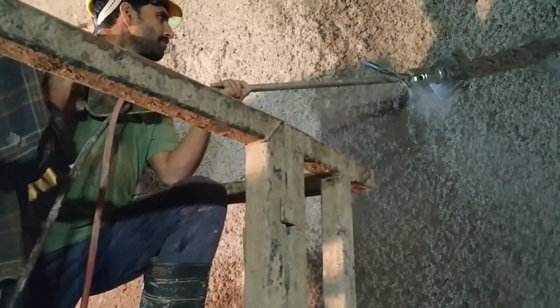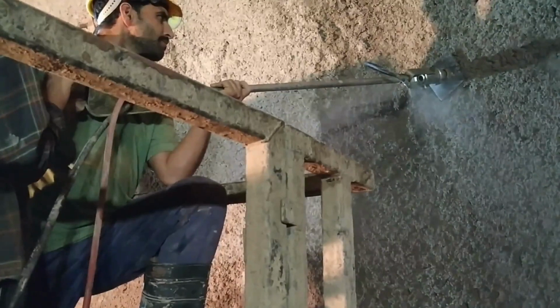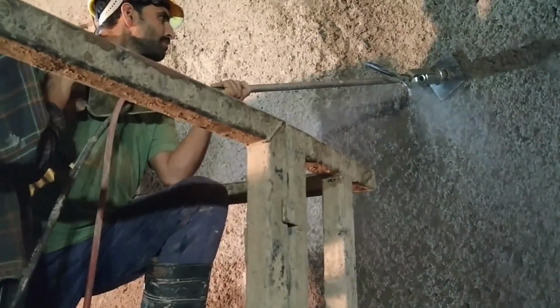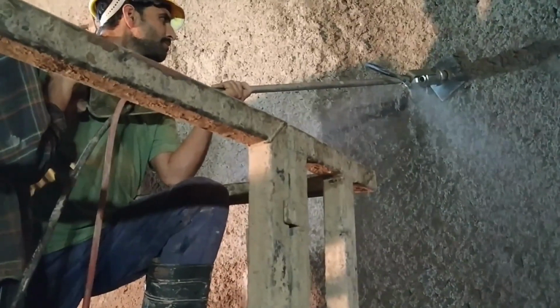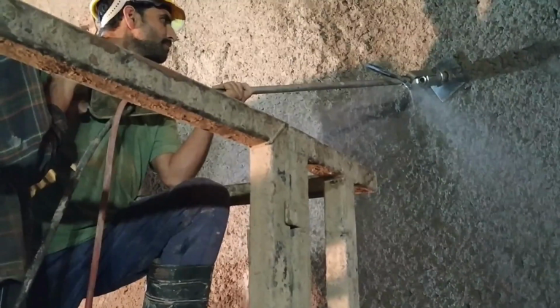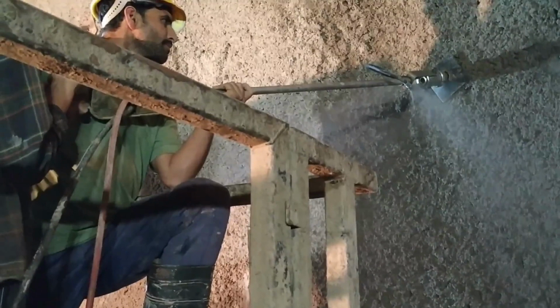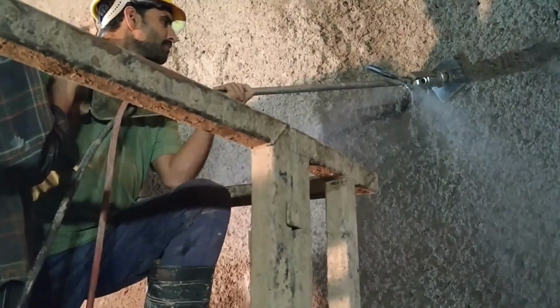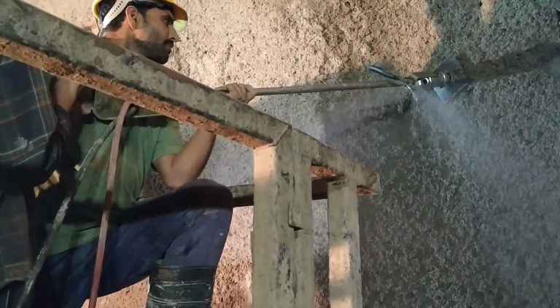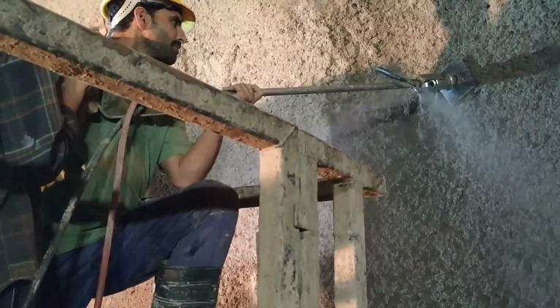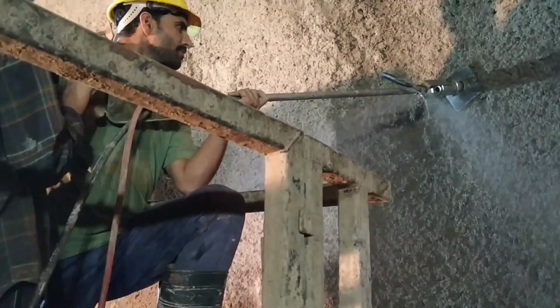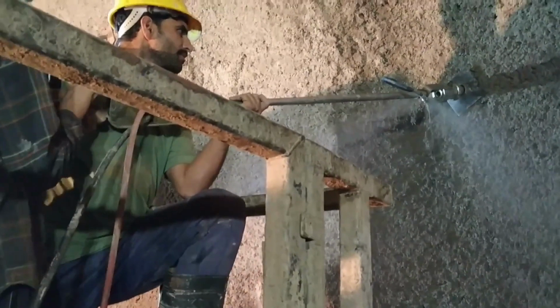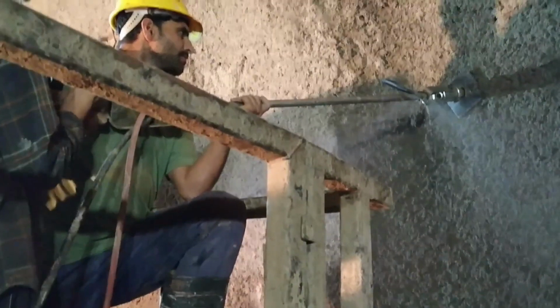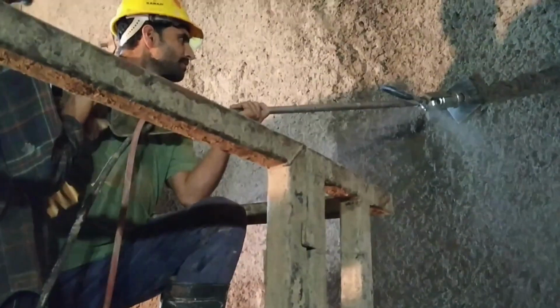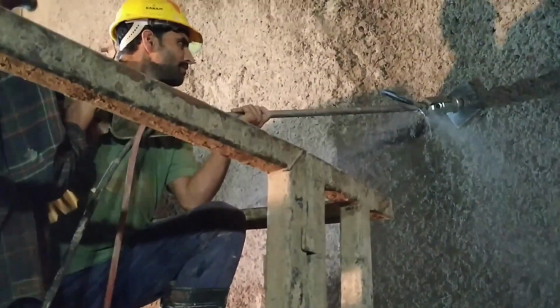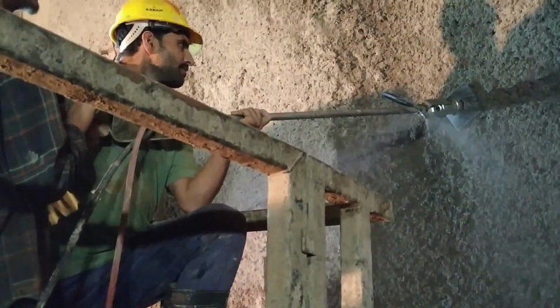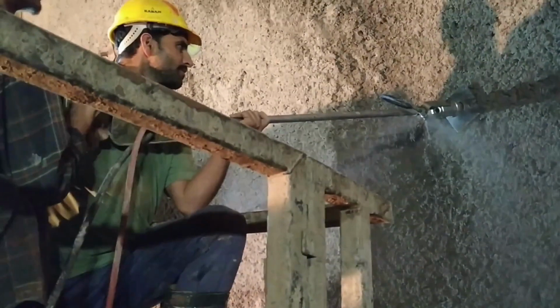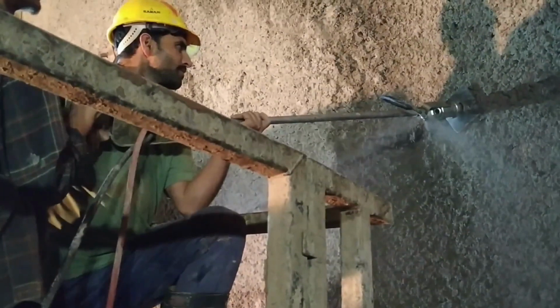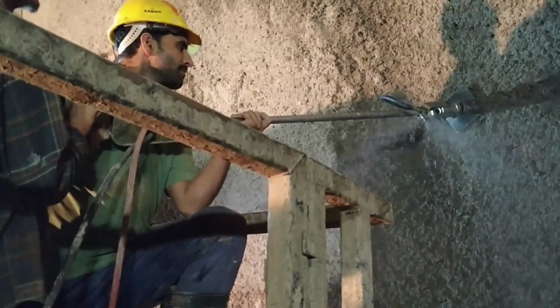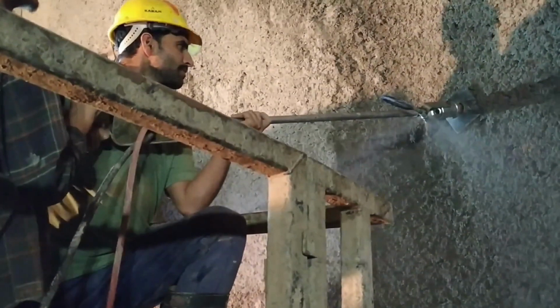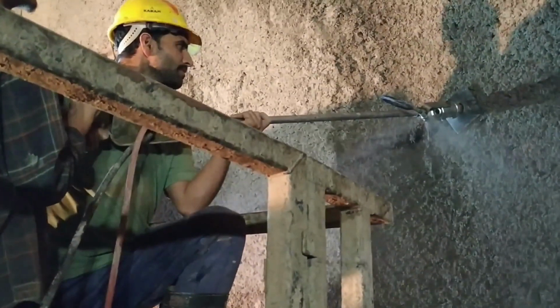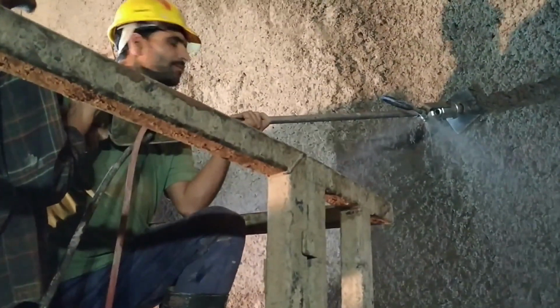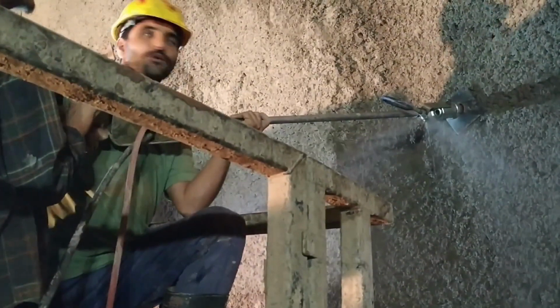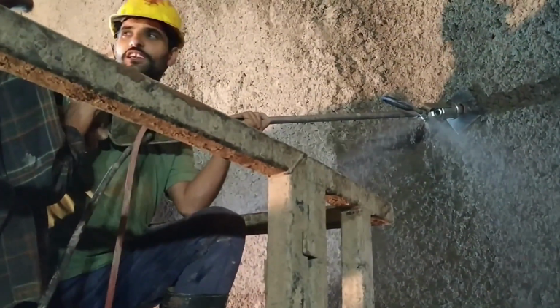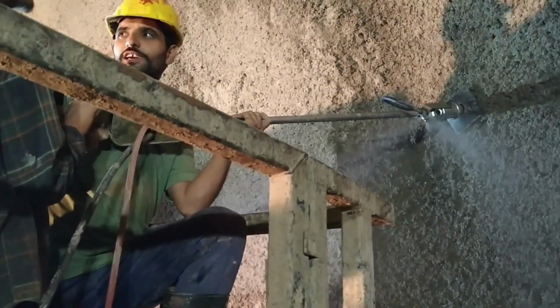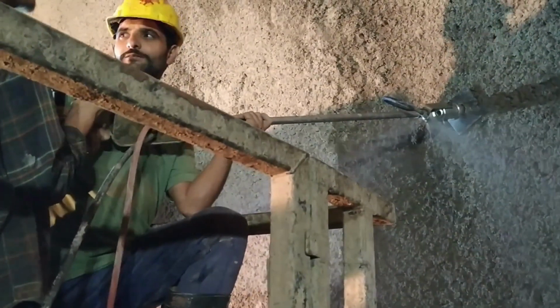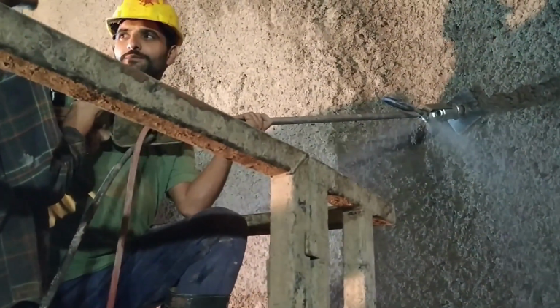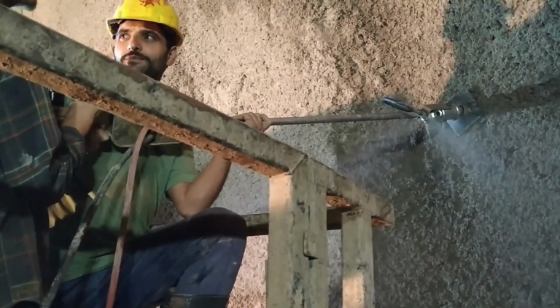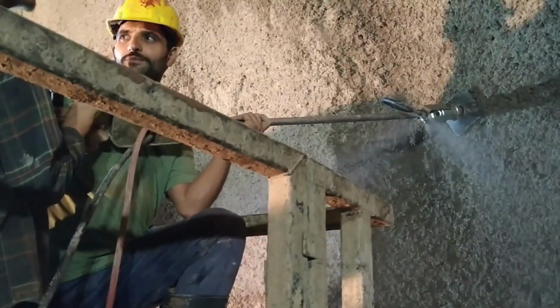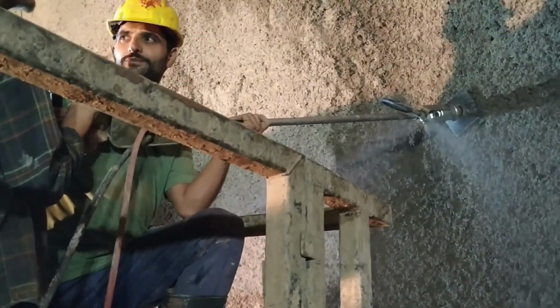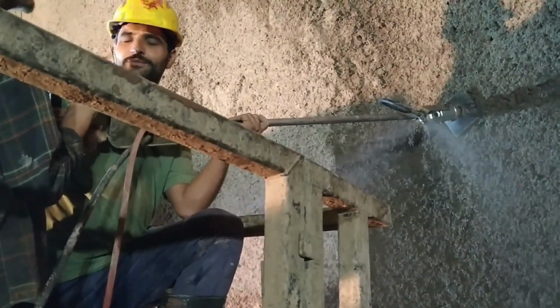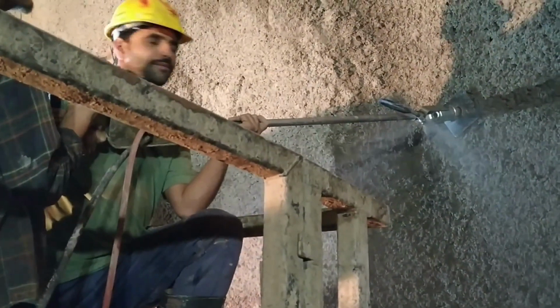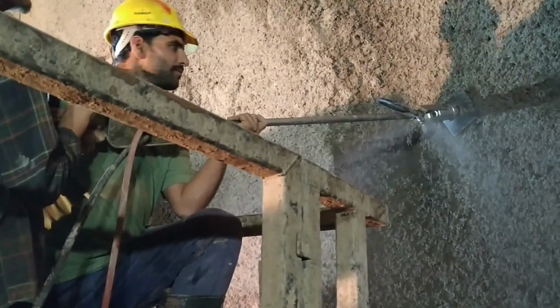As an advantage, there is no grout or grouting equipment needed, which saves time and manpower.